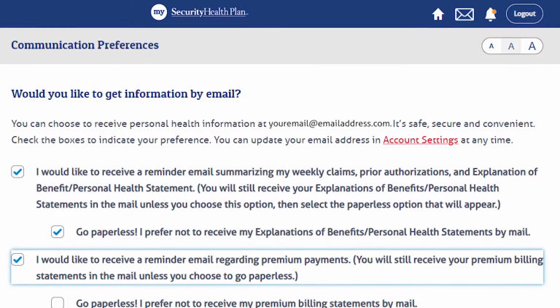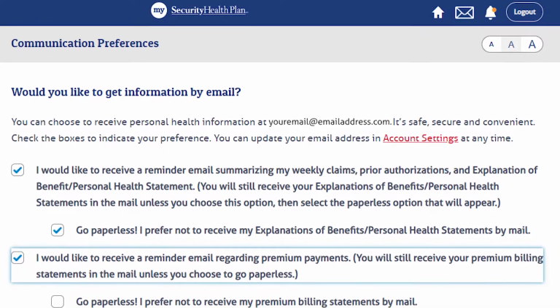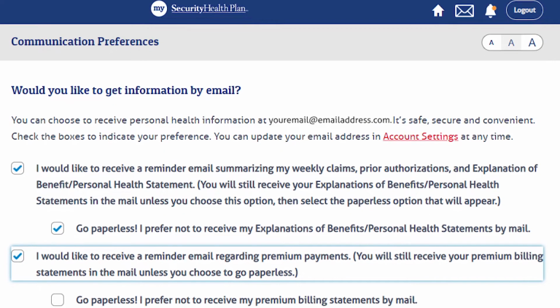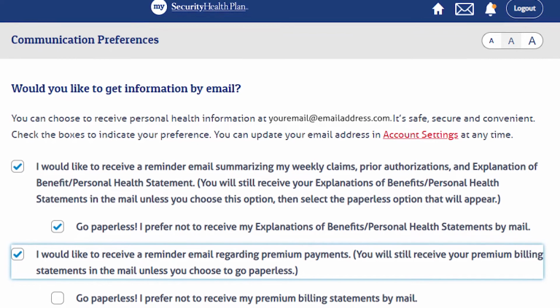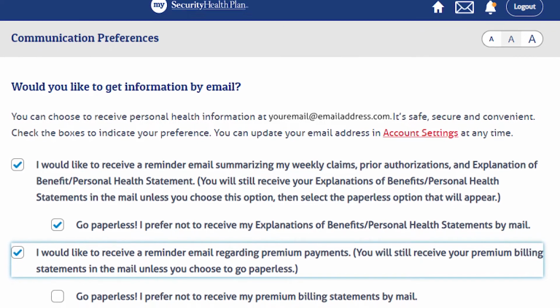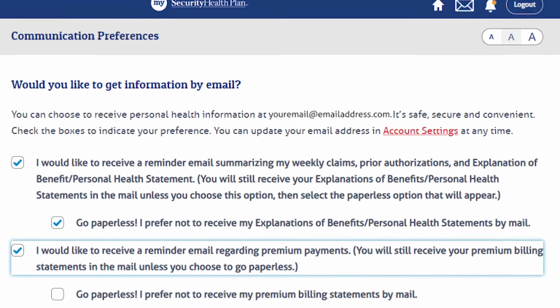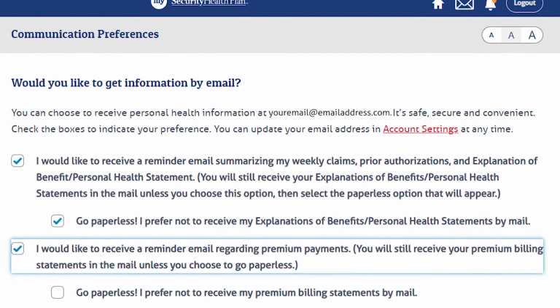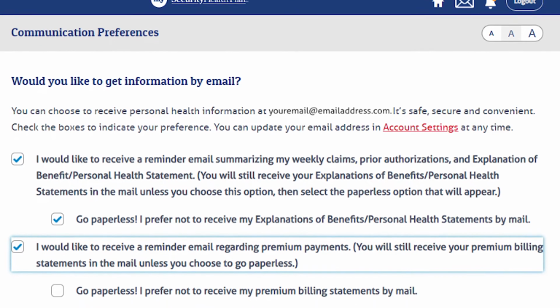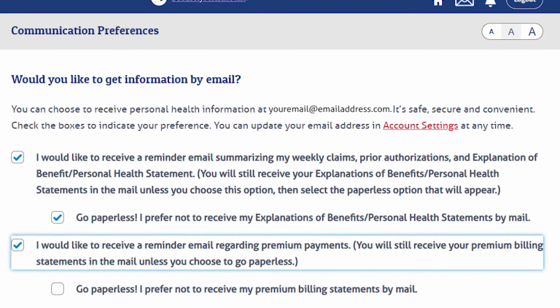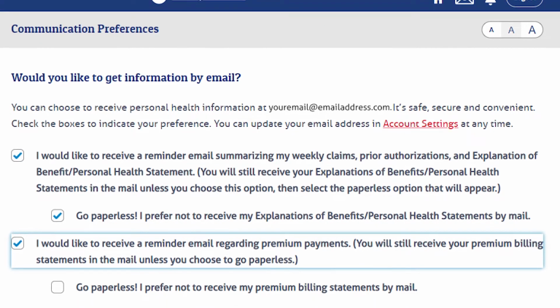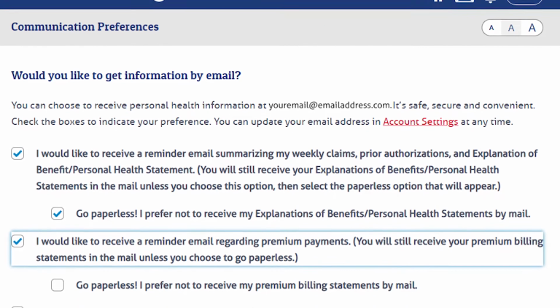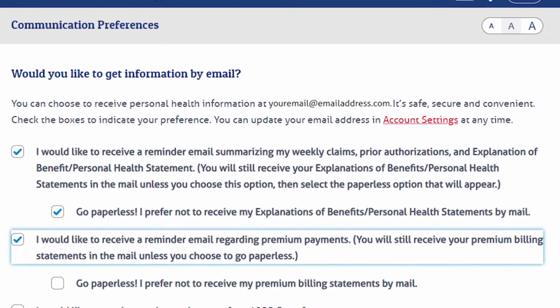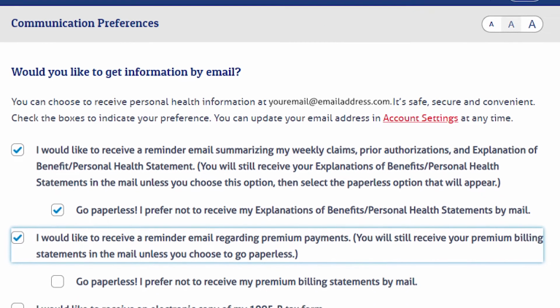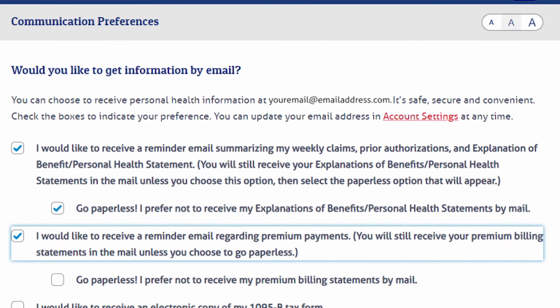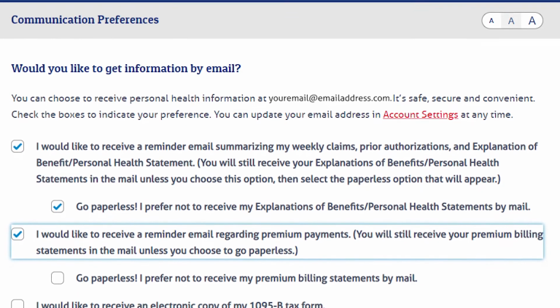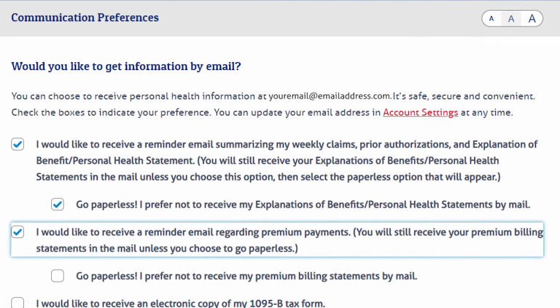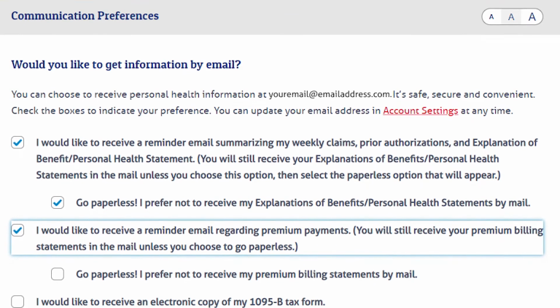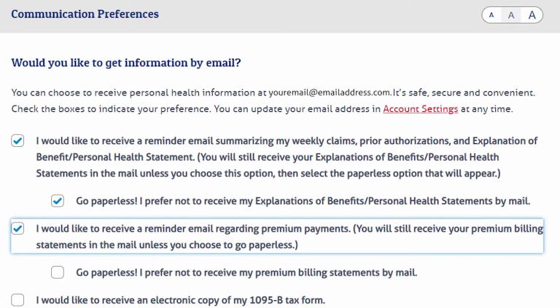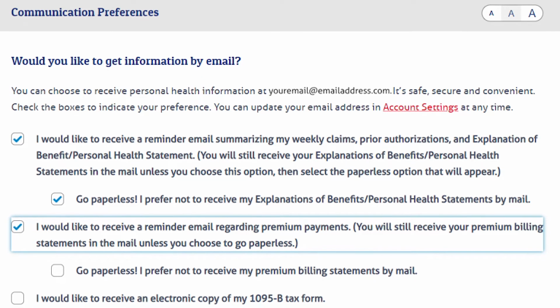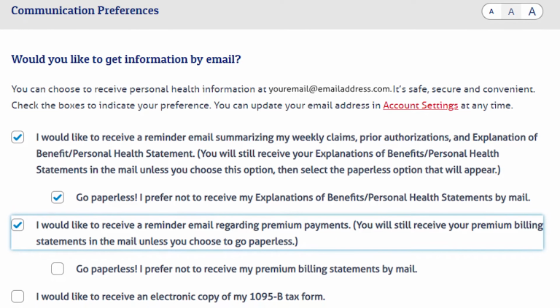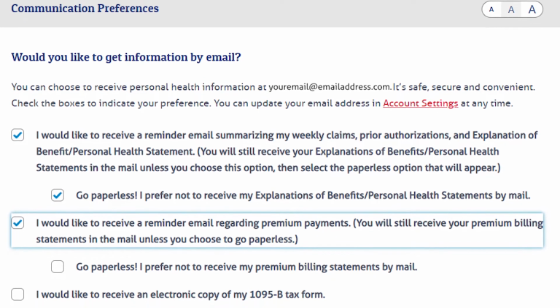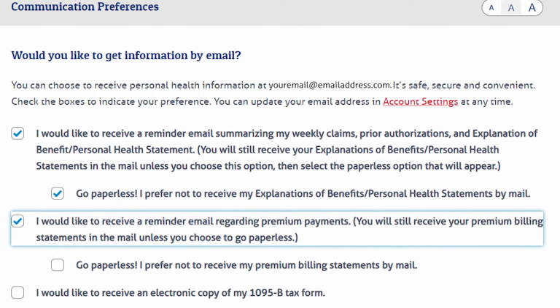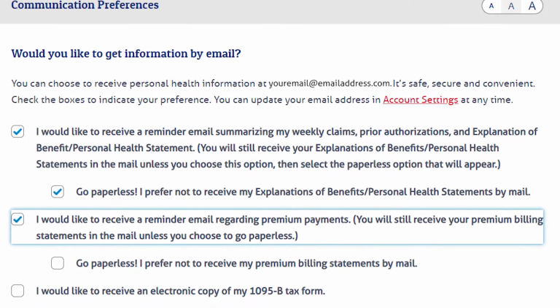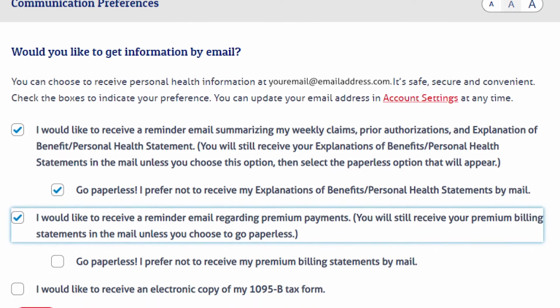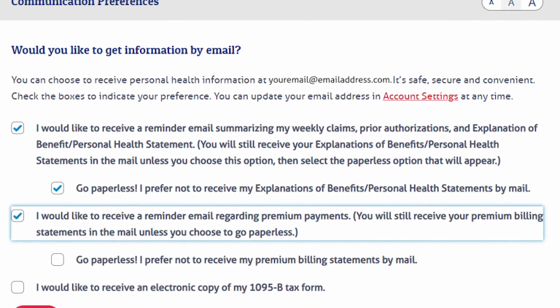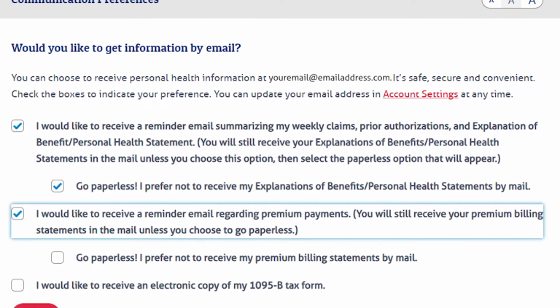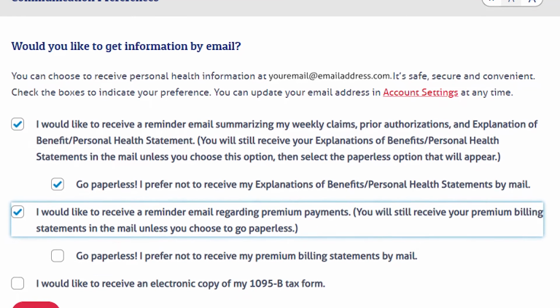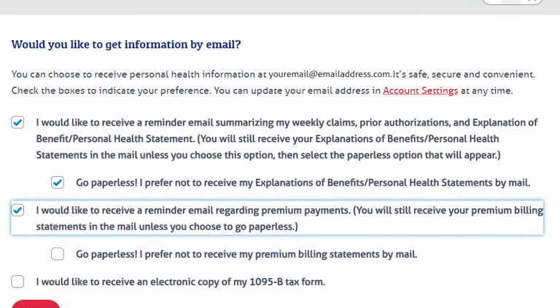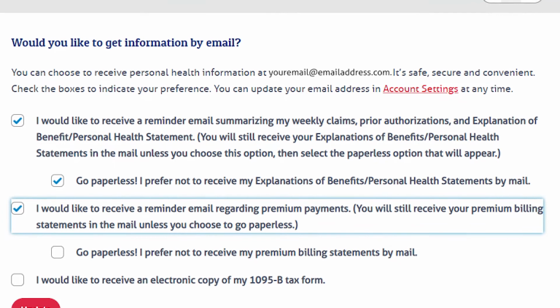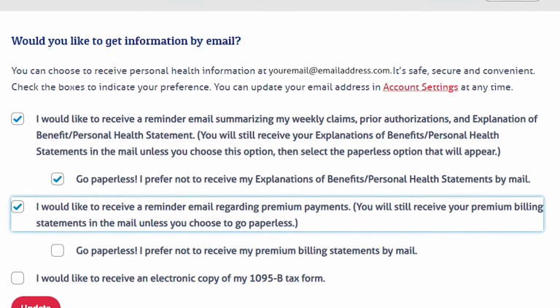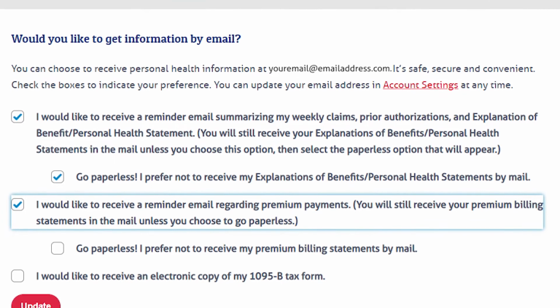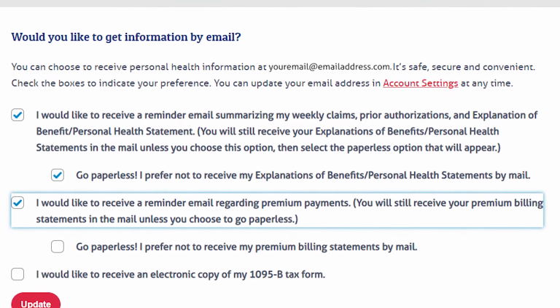Once logged in, you can go green with just a few clicks, opt for electronic notifications, and stop getting them in the mail.